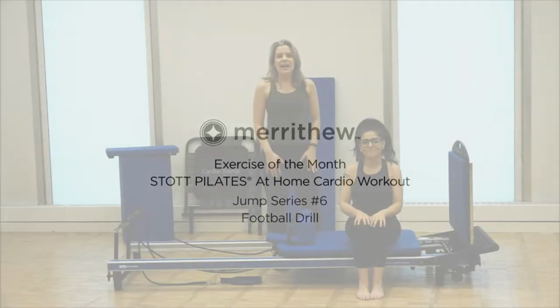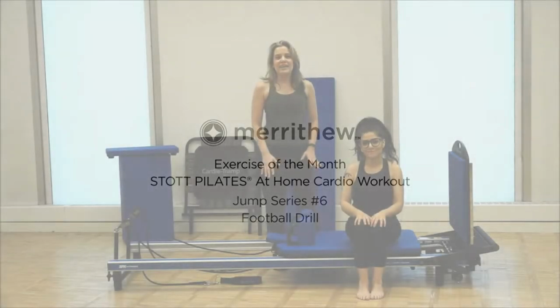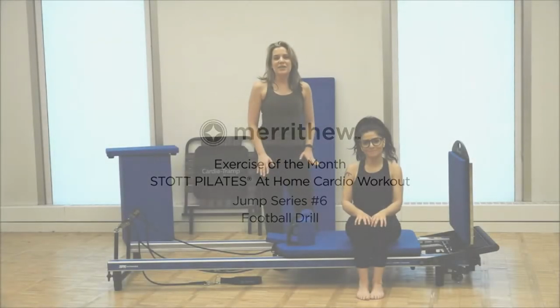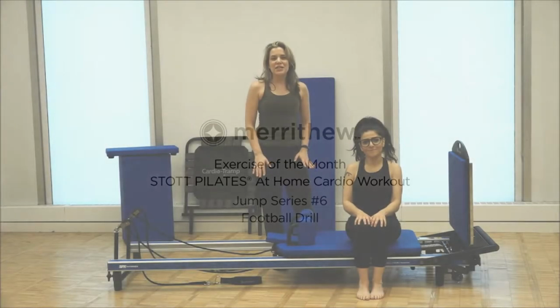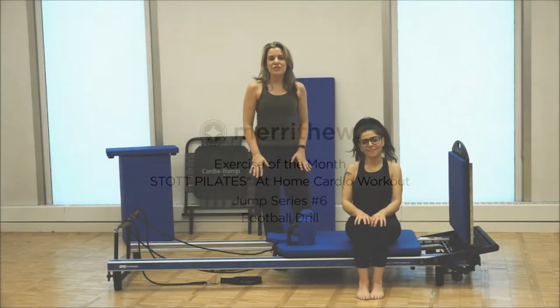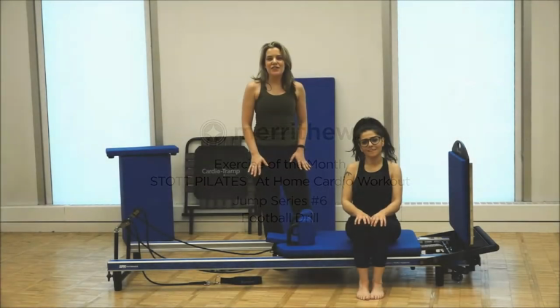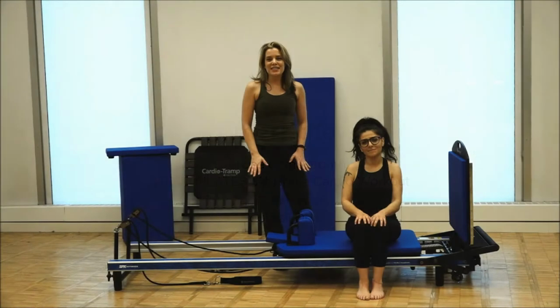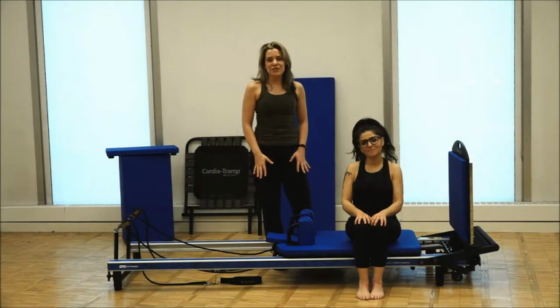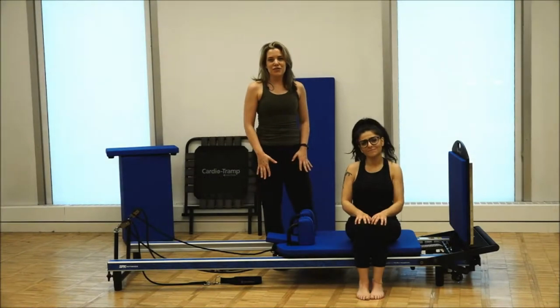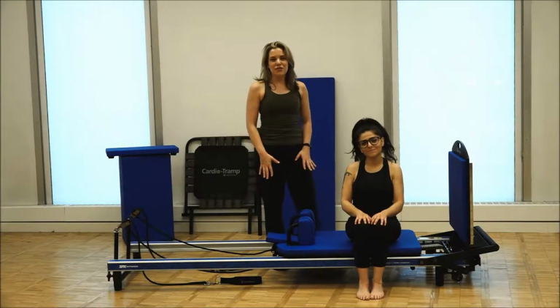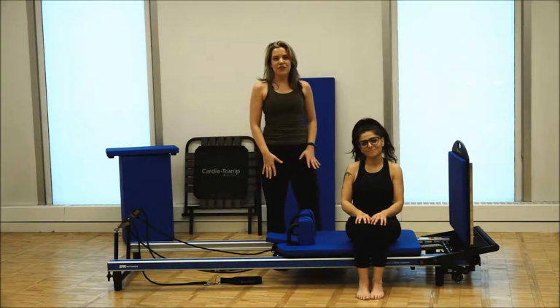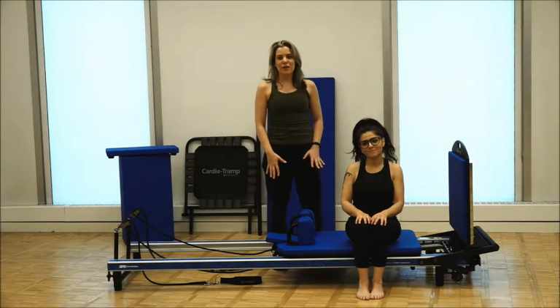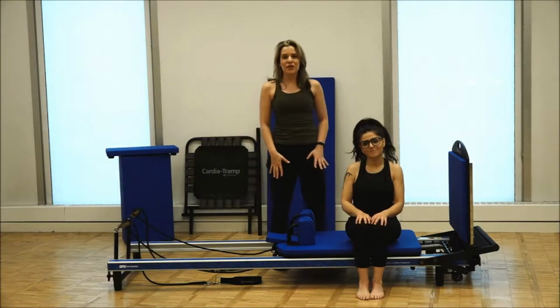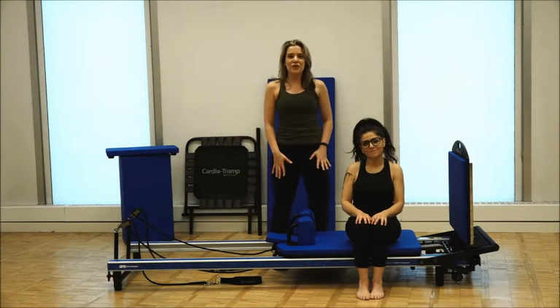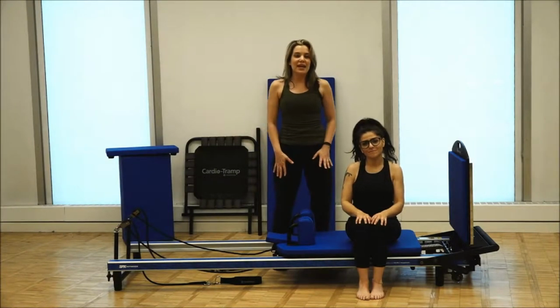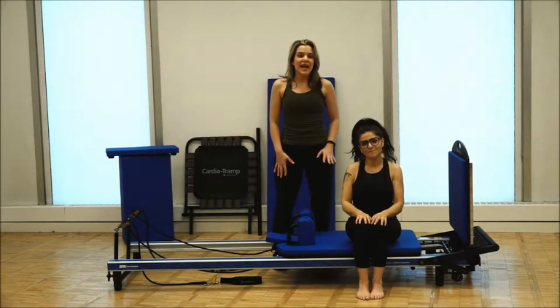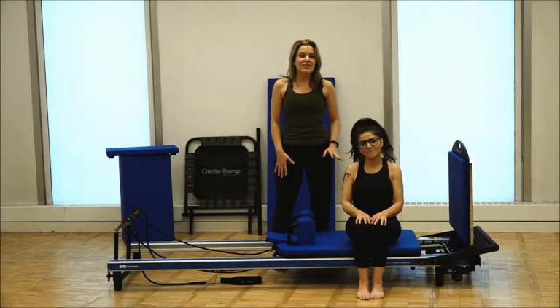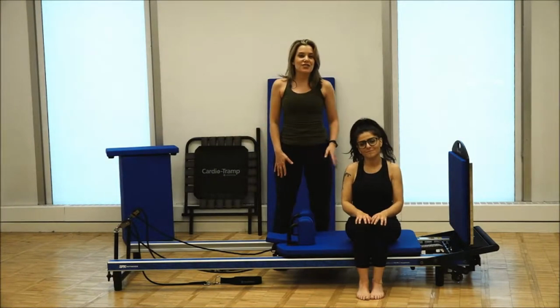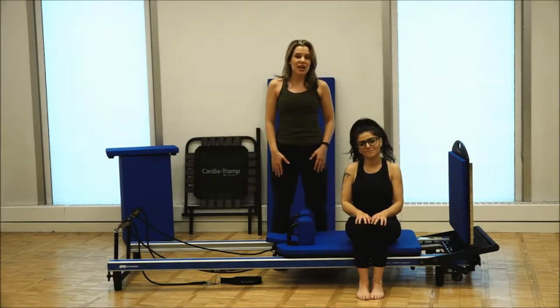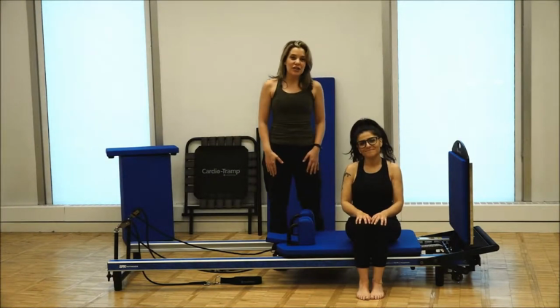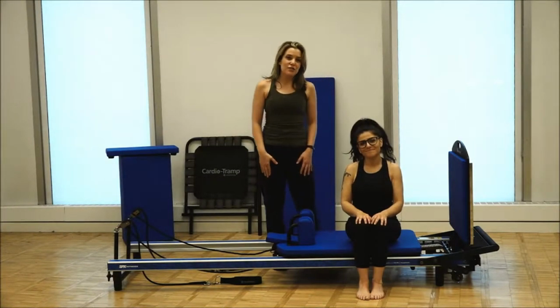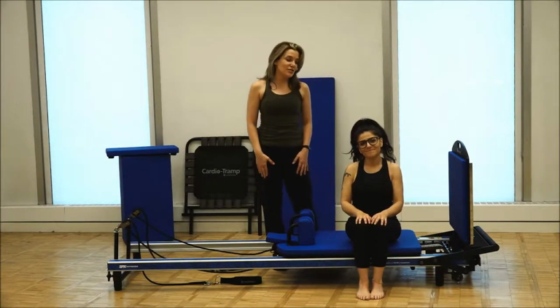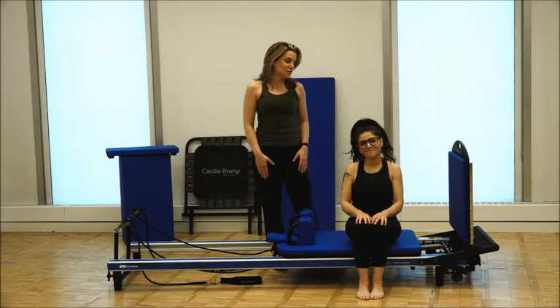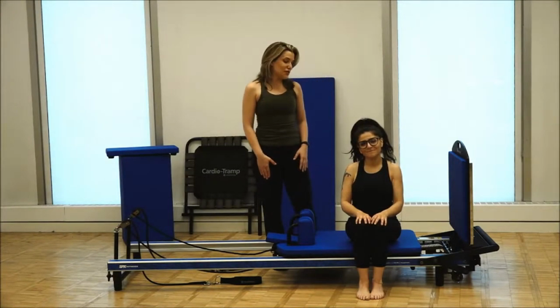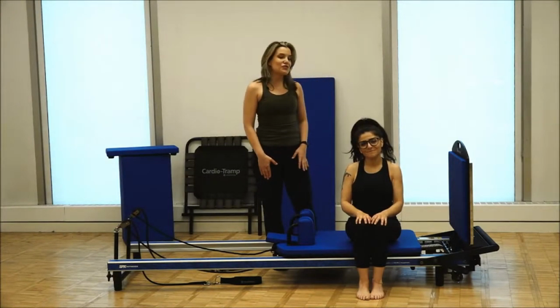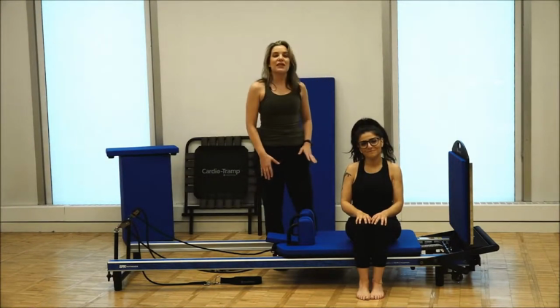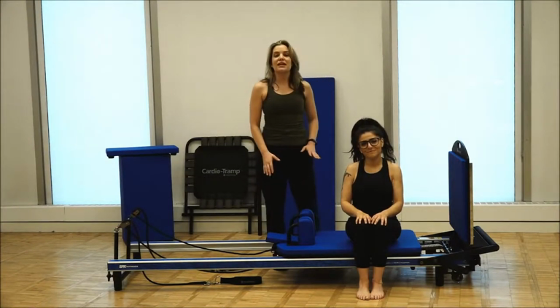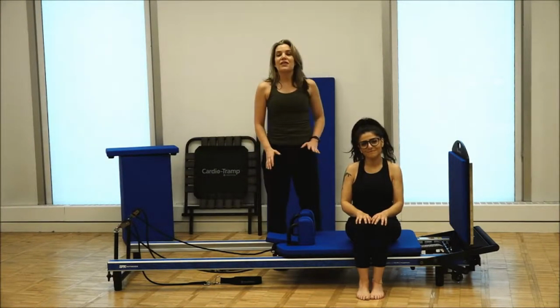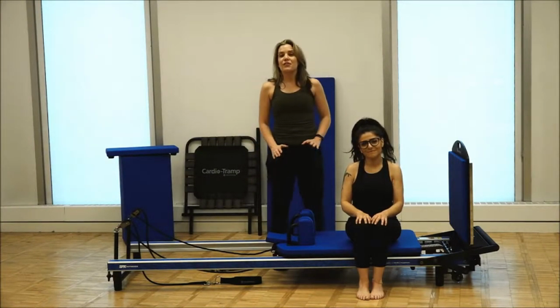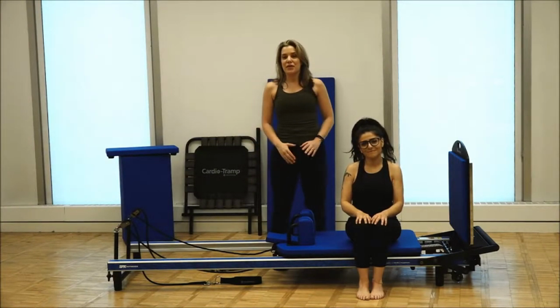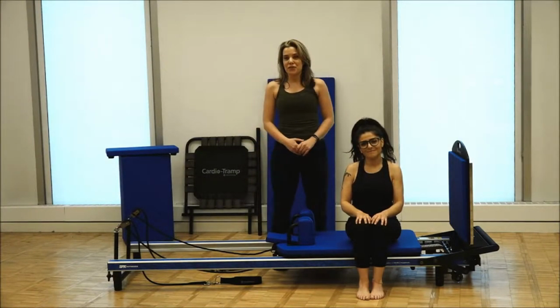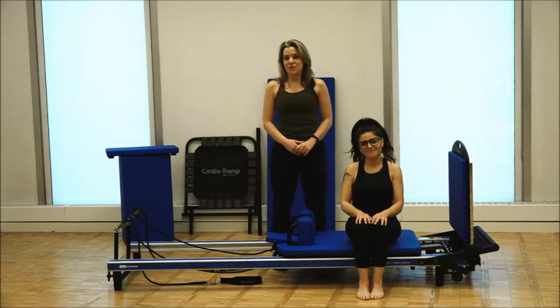Hi there, I'm Sarah Jarvis, lead instructor trainer for Marithew, and this is Shannon who is an instructor in training for Marithew.